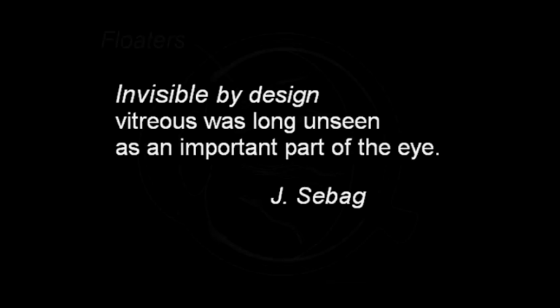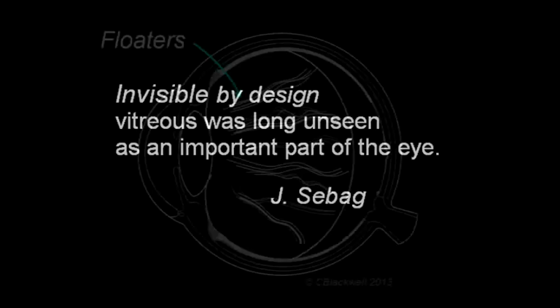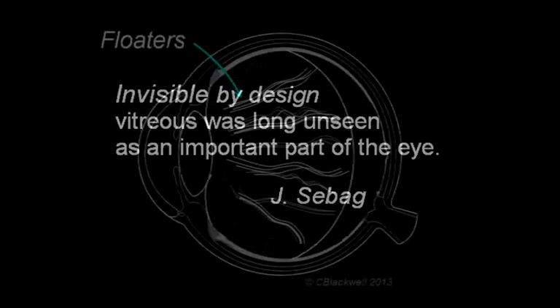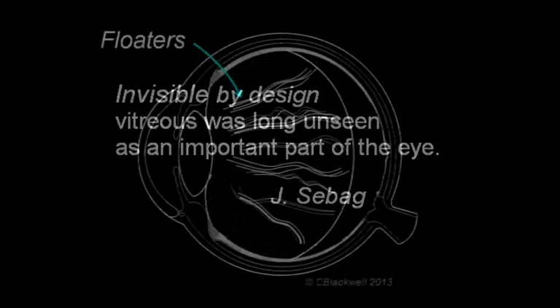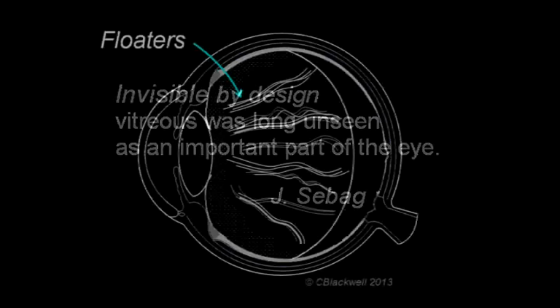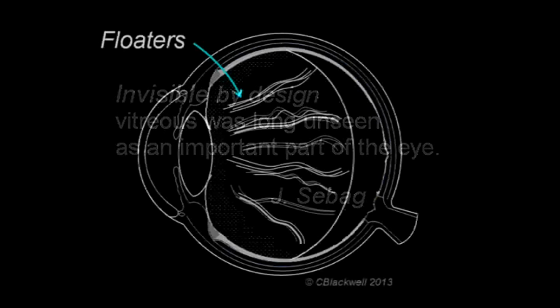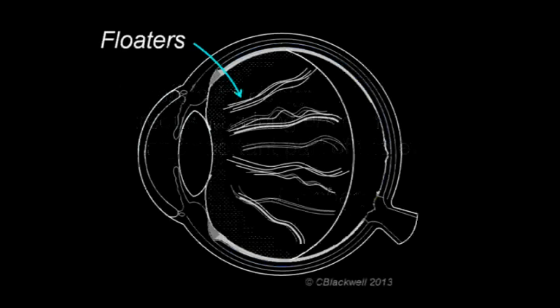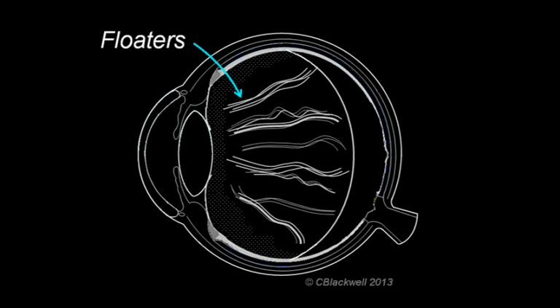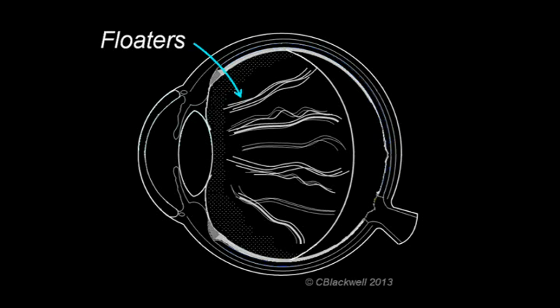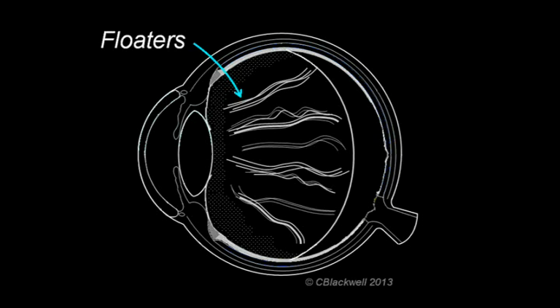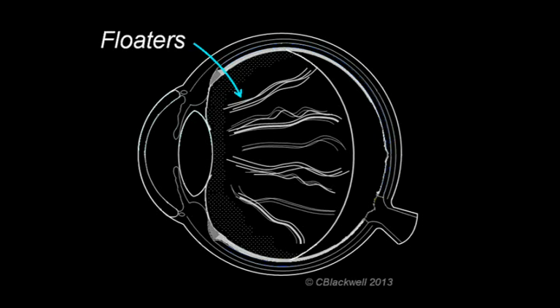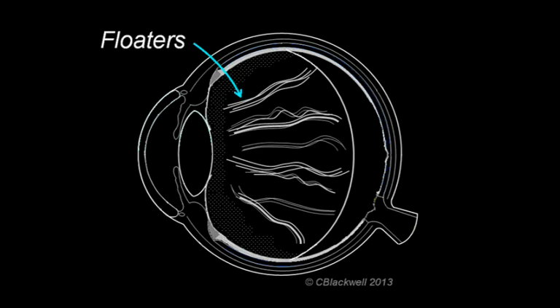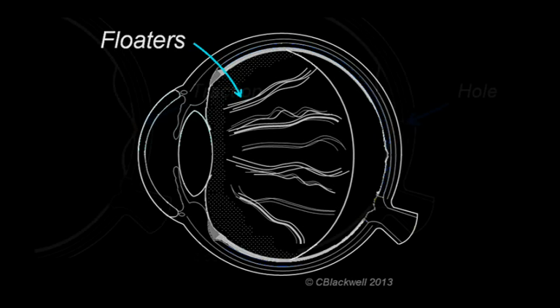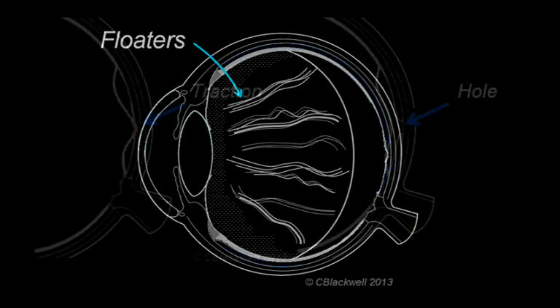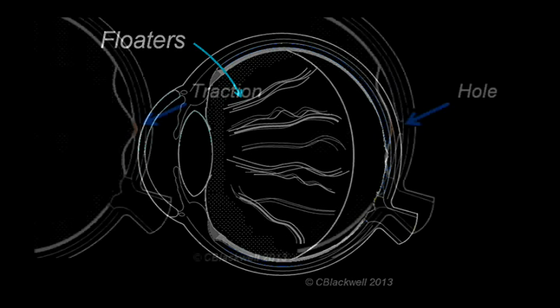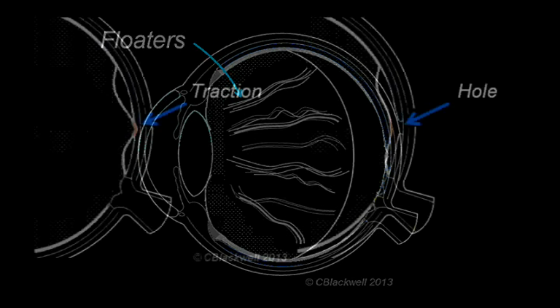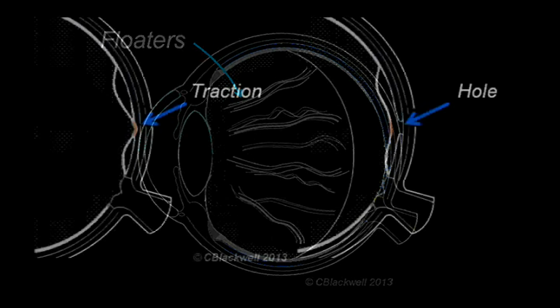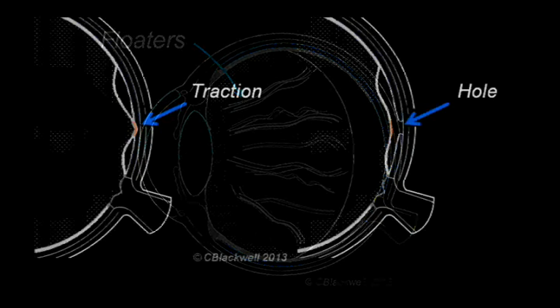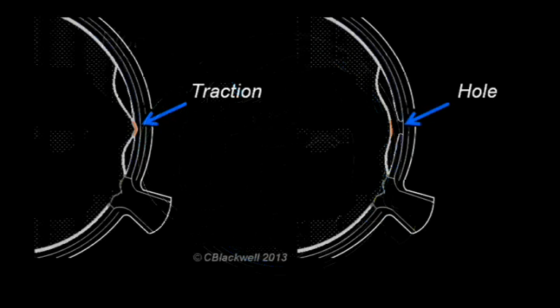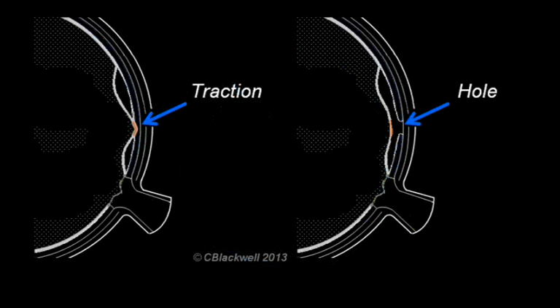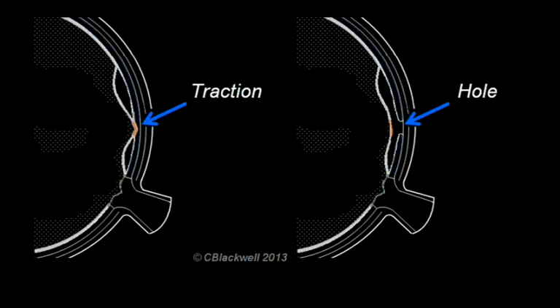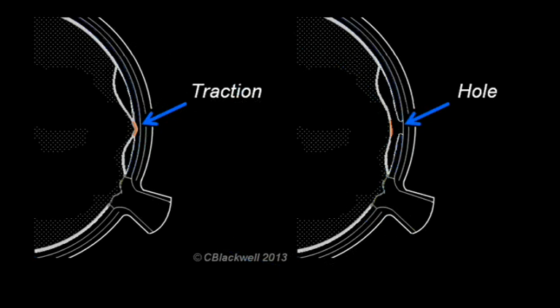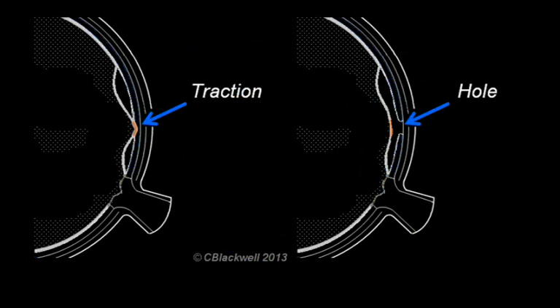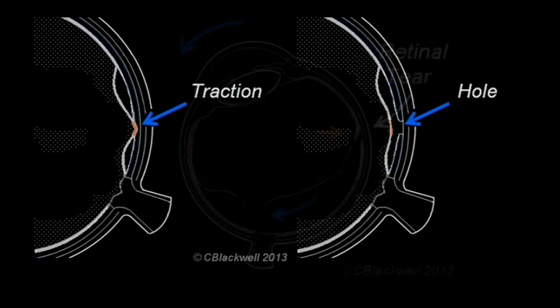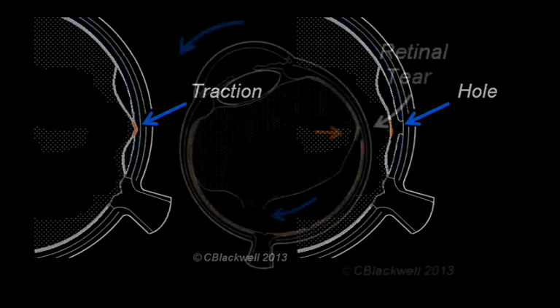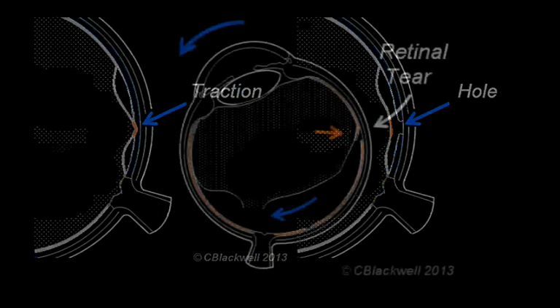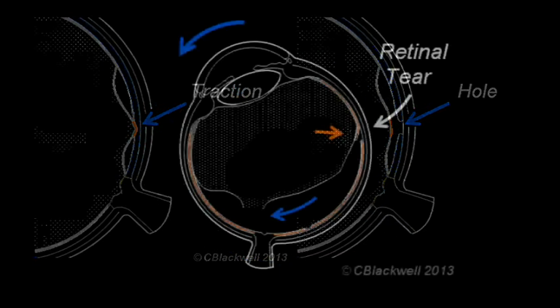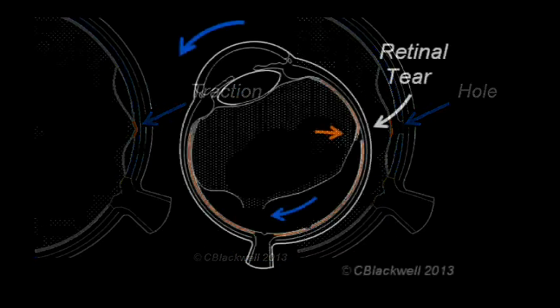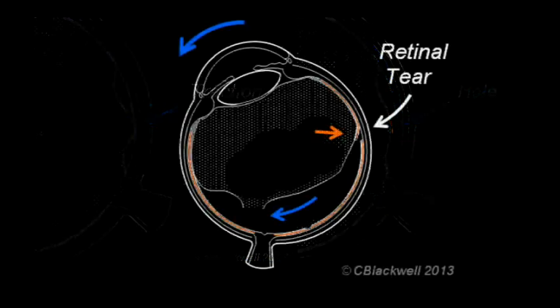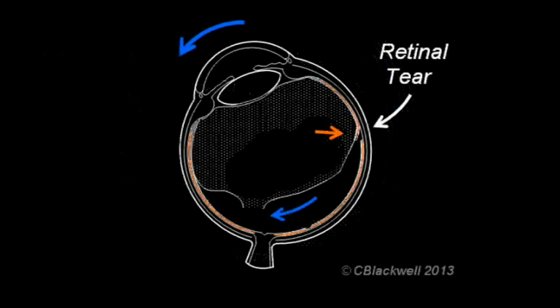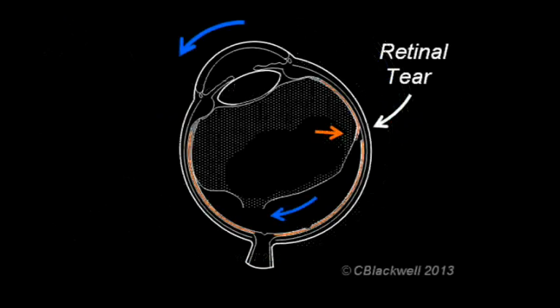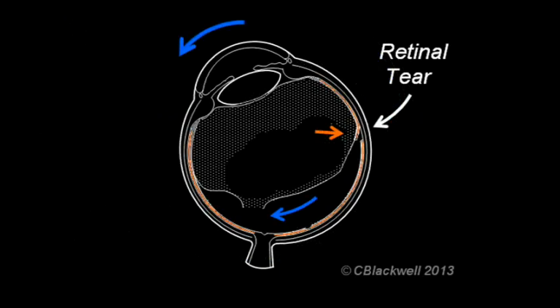For example: floaters, macular traction, and retinal tear or detachment.